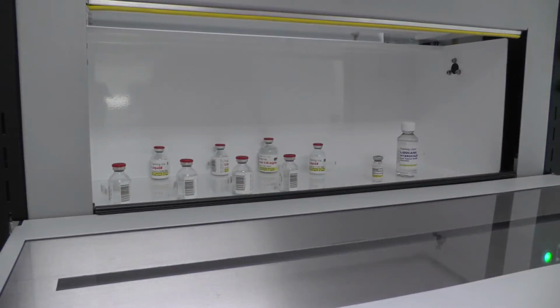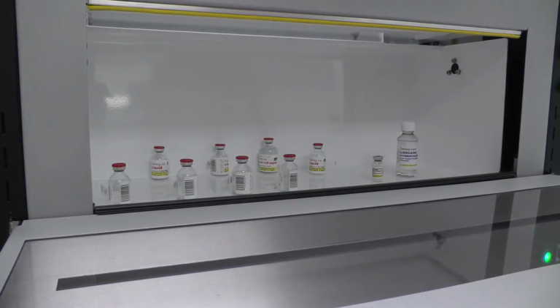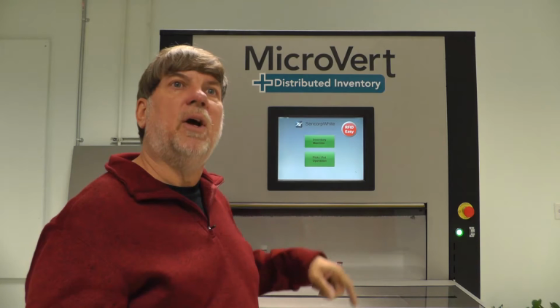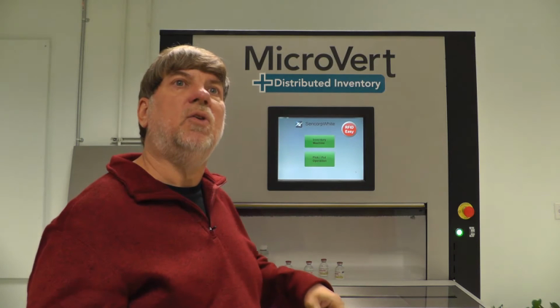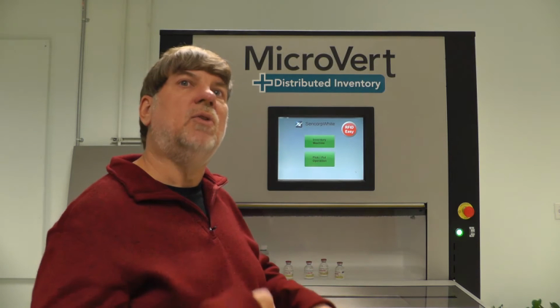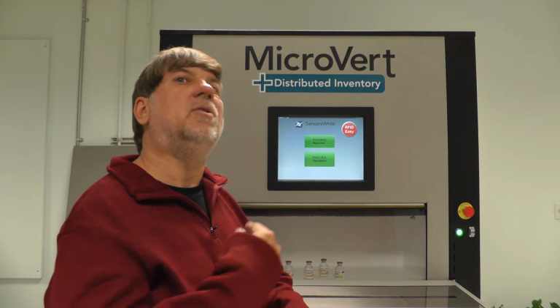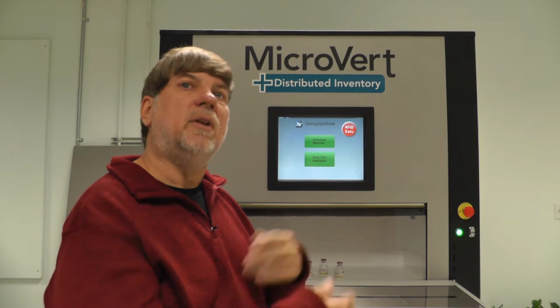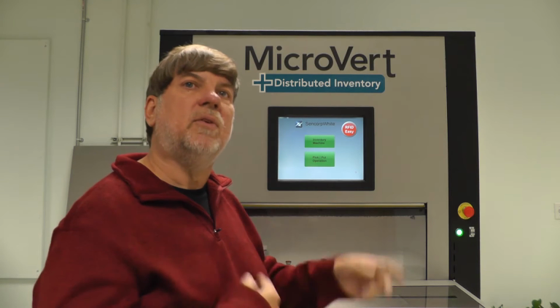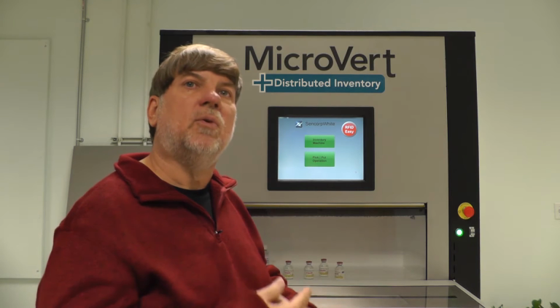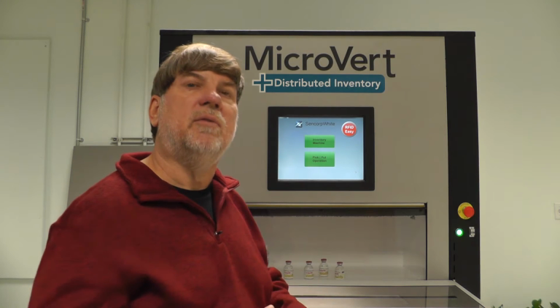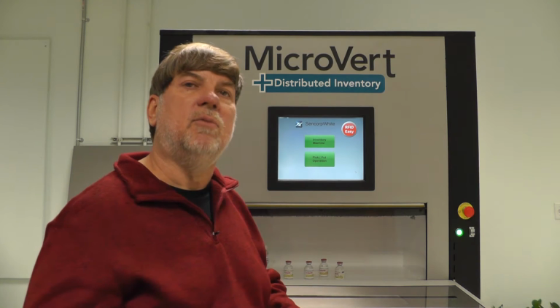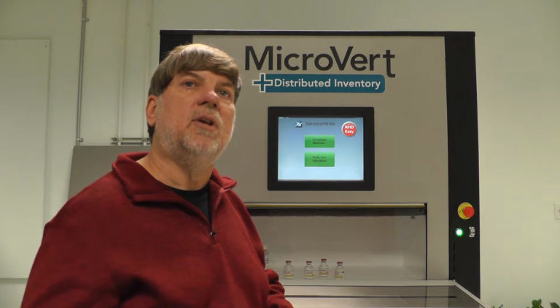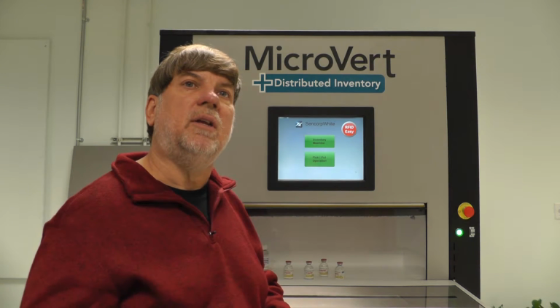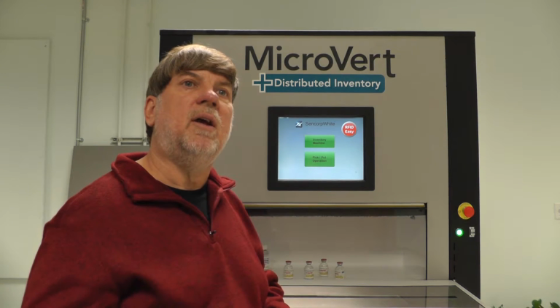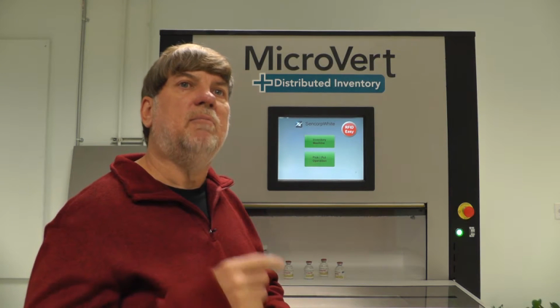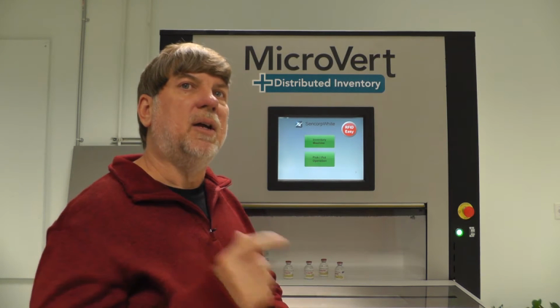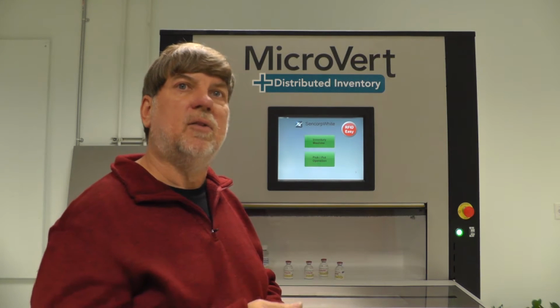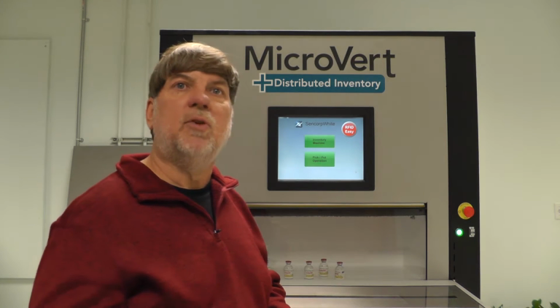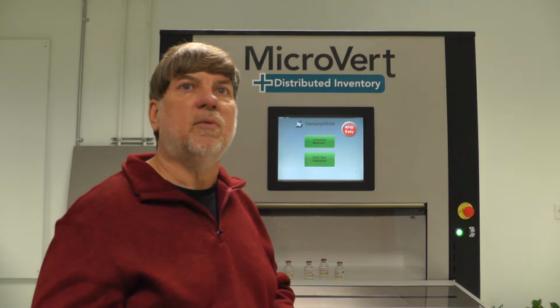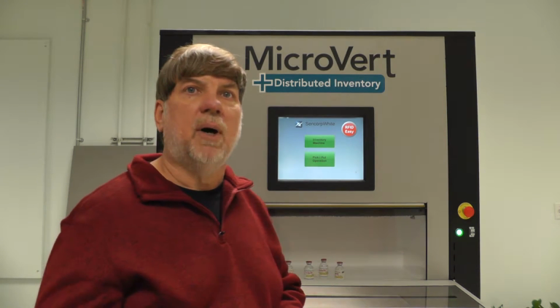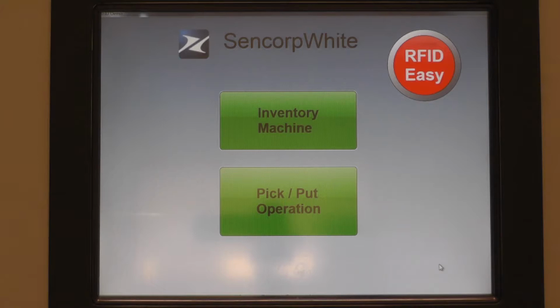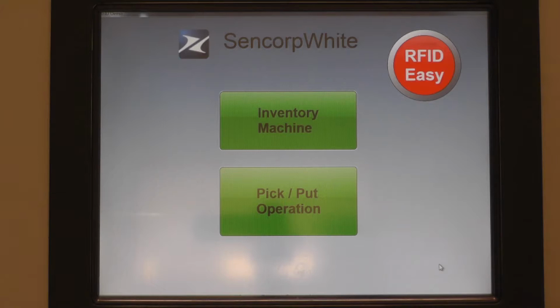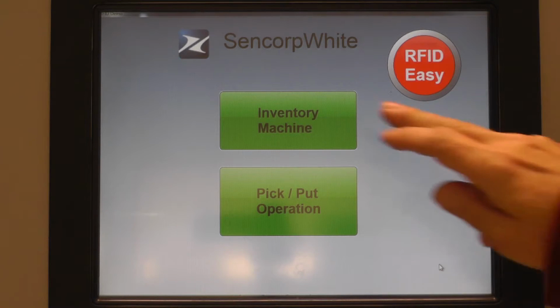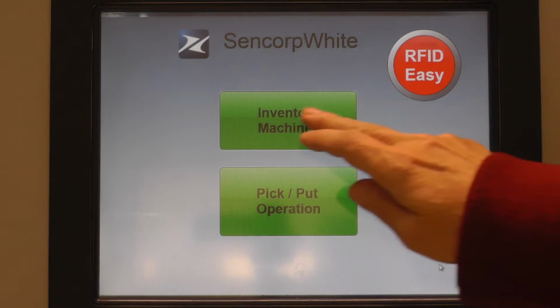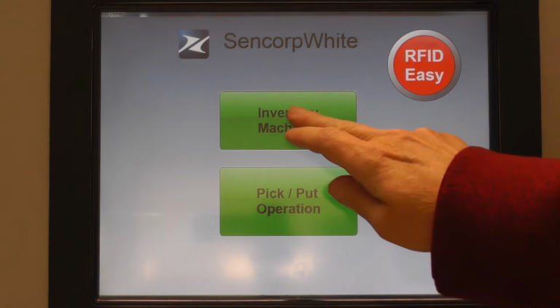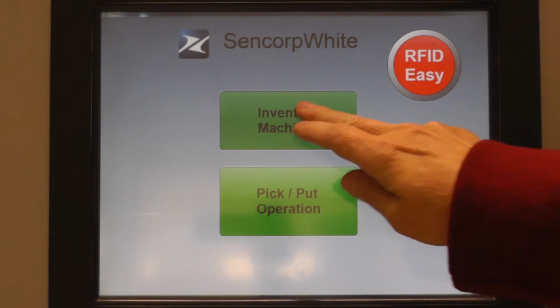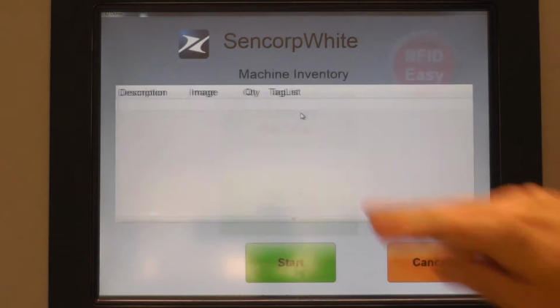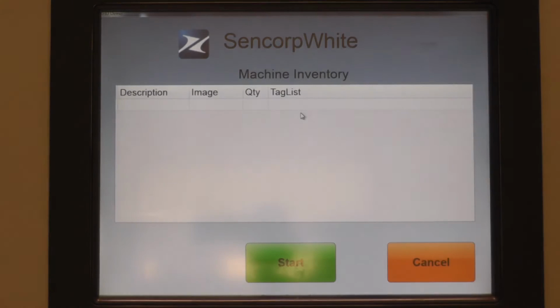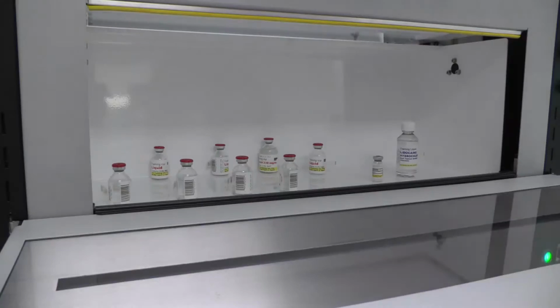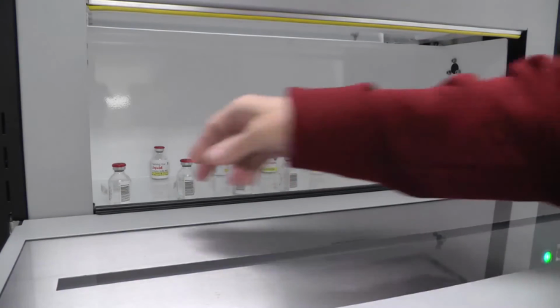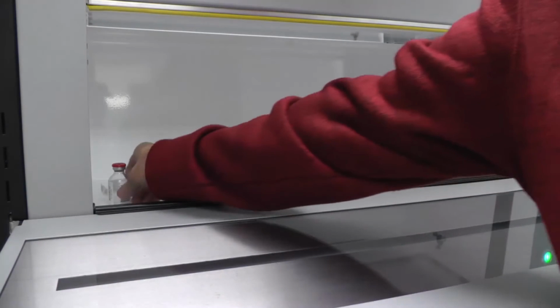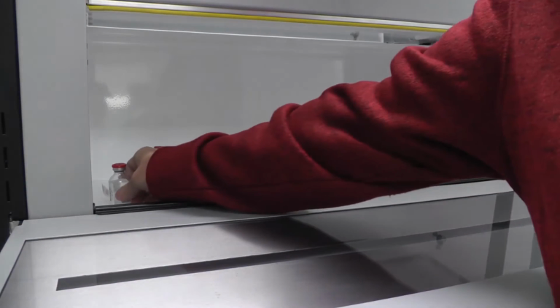That way you can do an inventory of the machine by the push of a button, without having to remove the product from the machine.